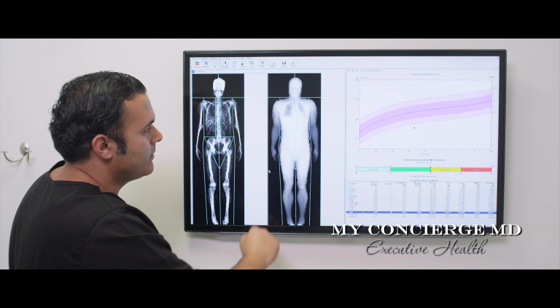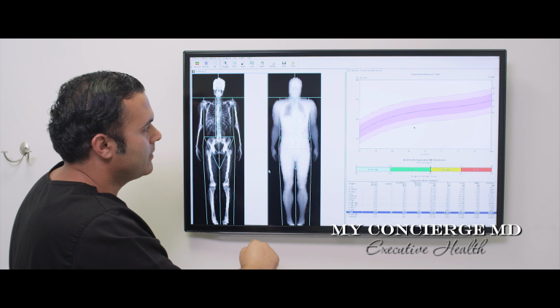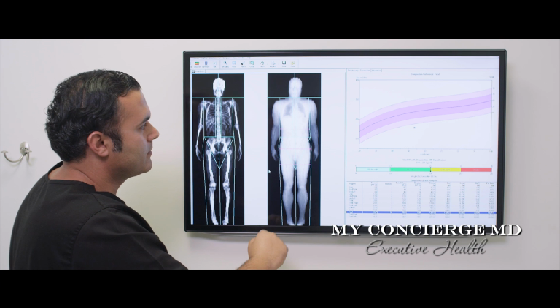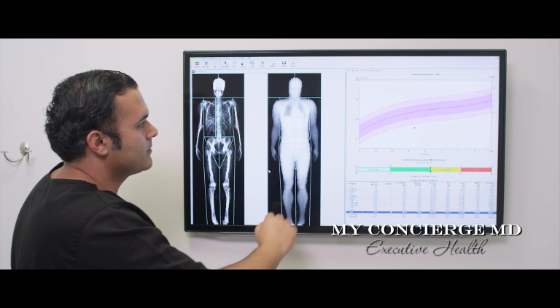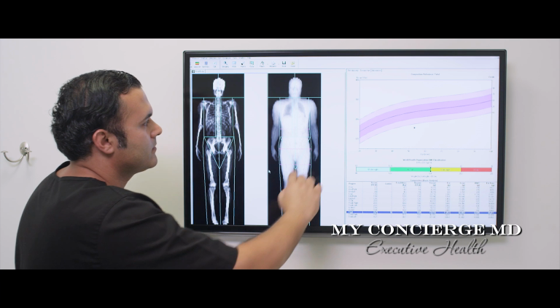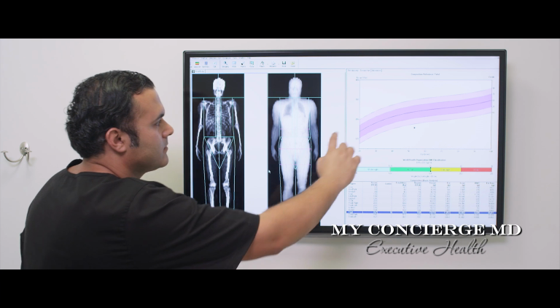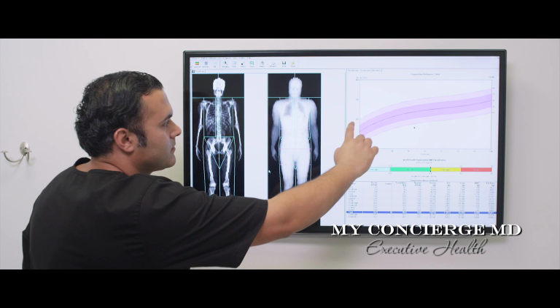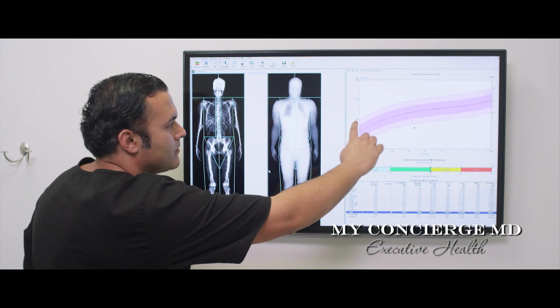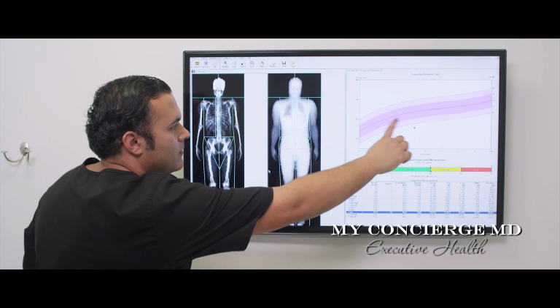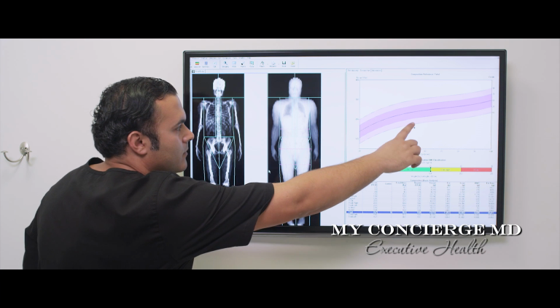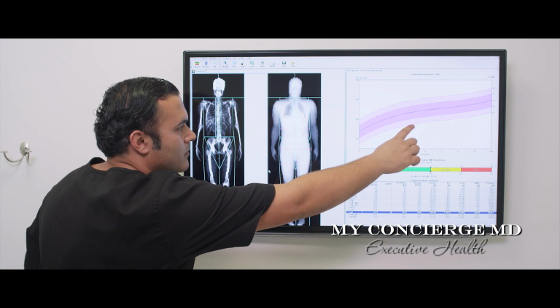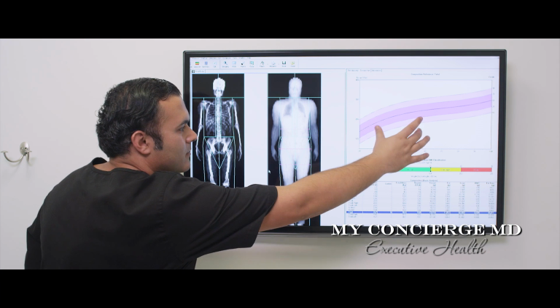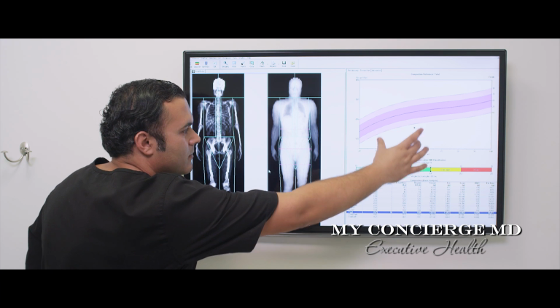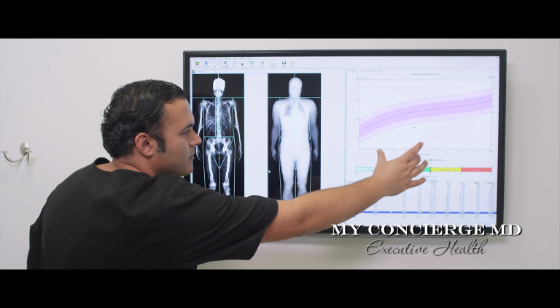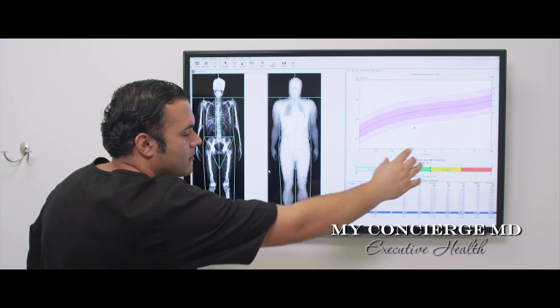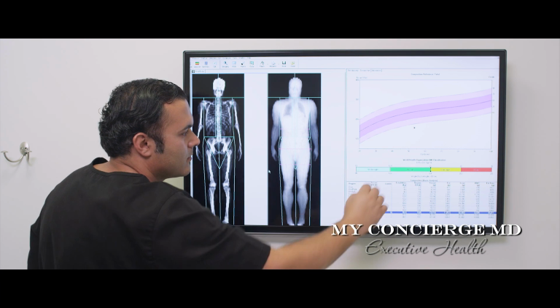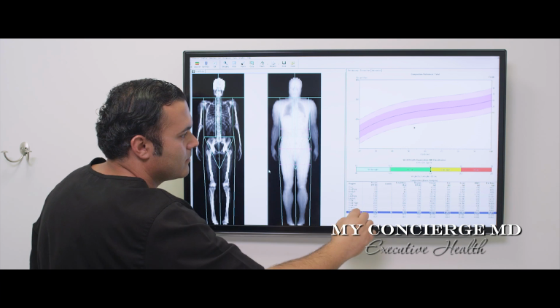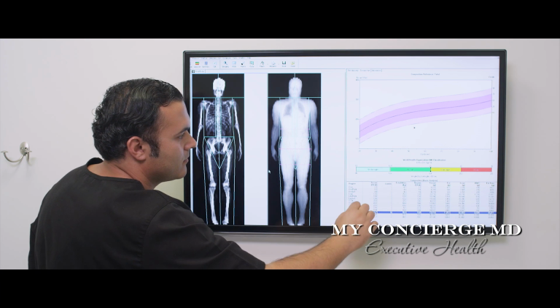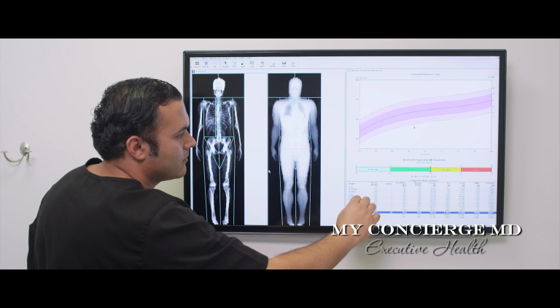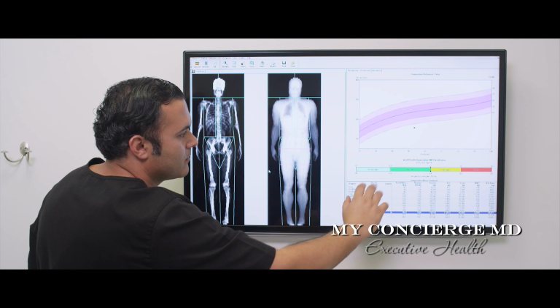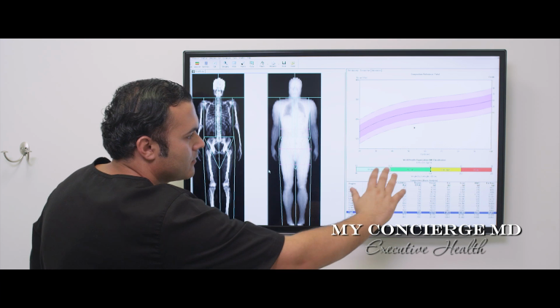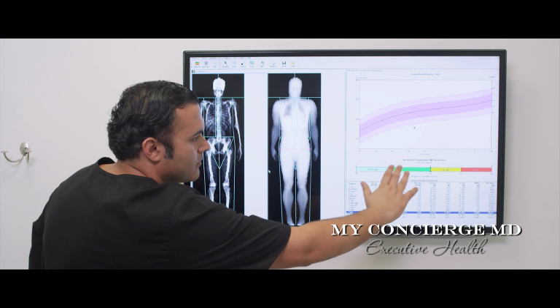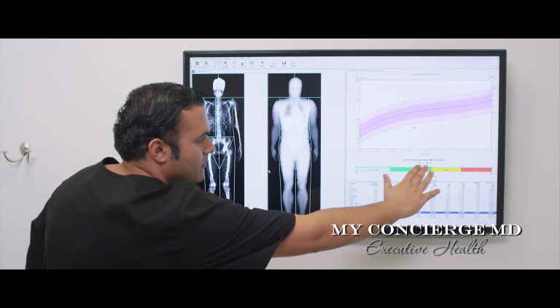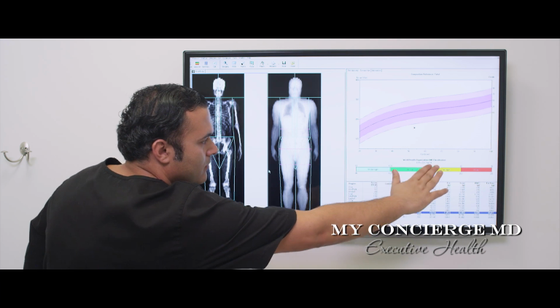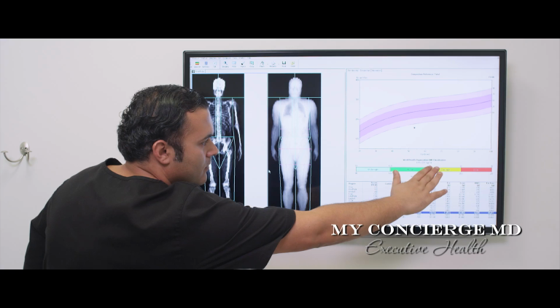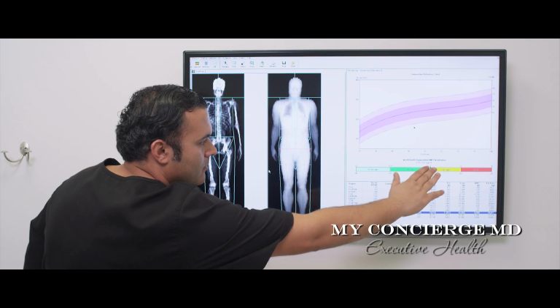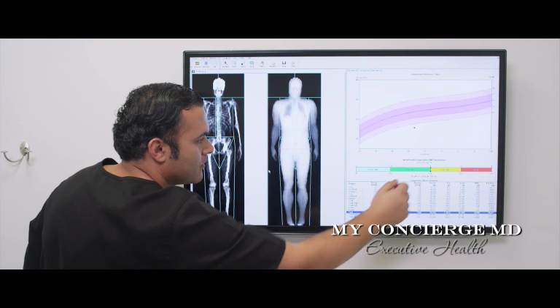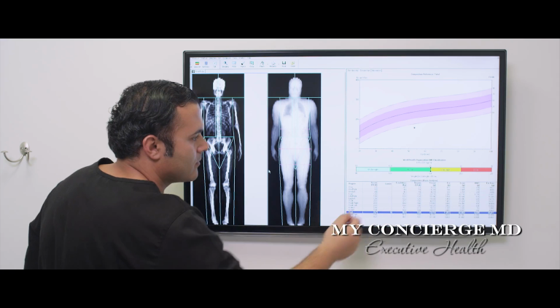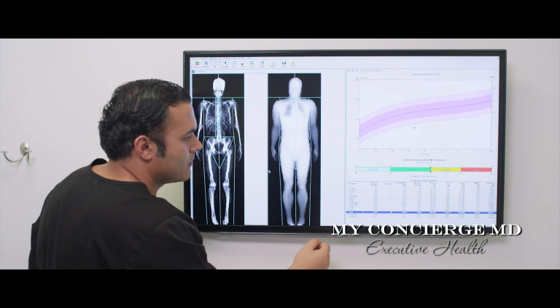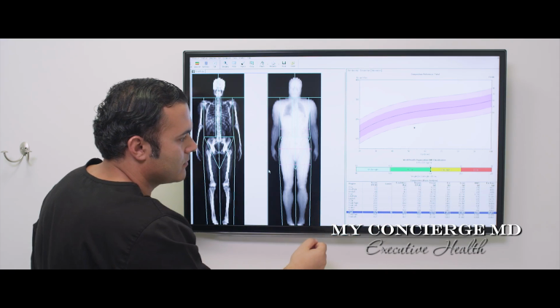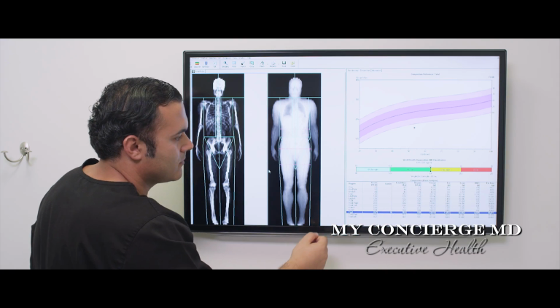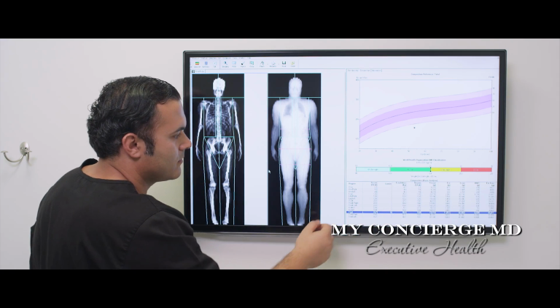This system is used to calculate gains and losses in fat and muscle, providing a baseline analysis for any weight management programs.